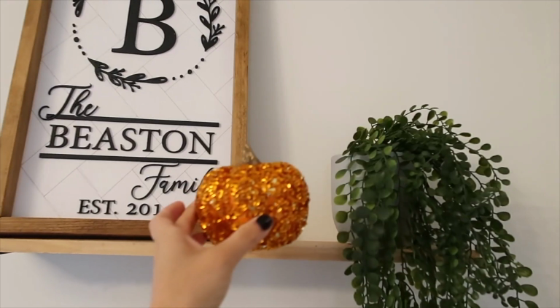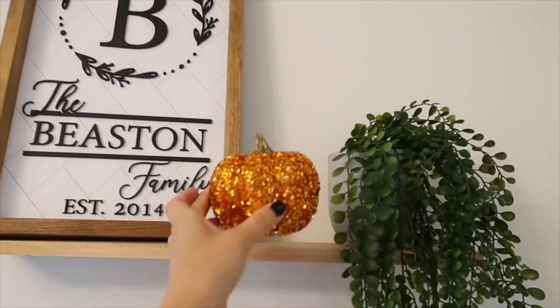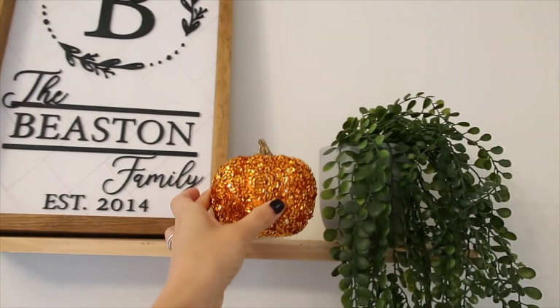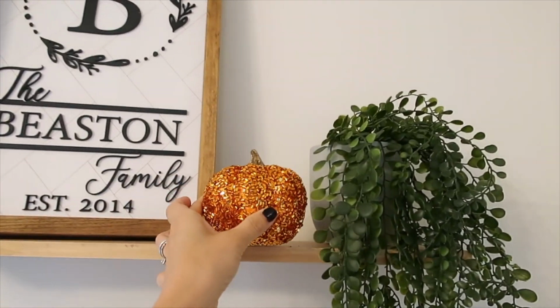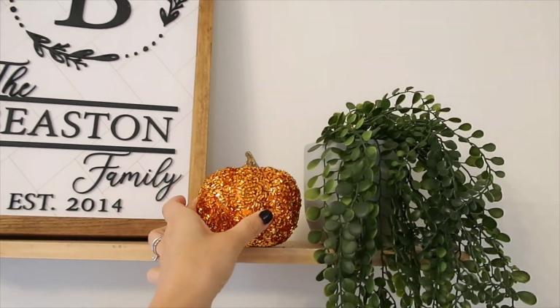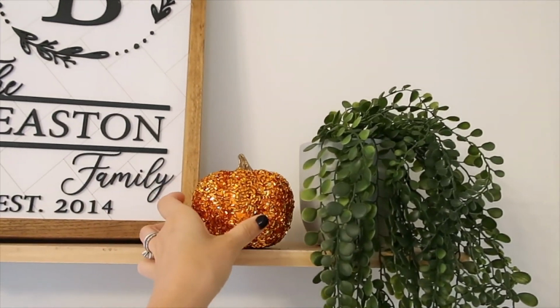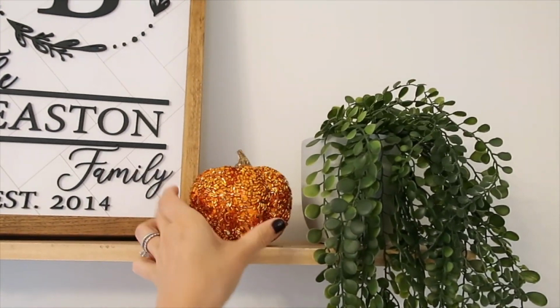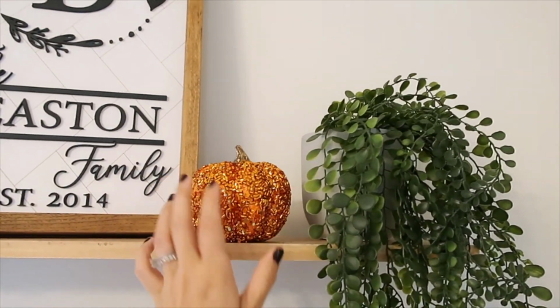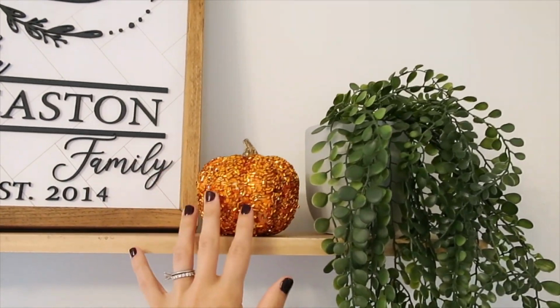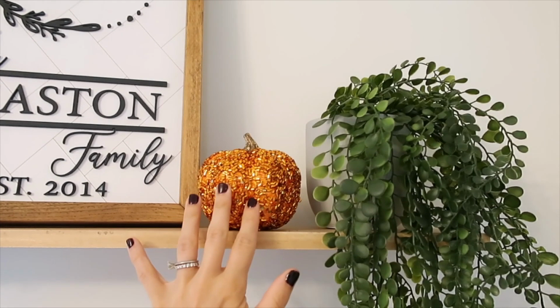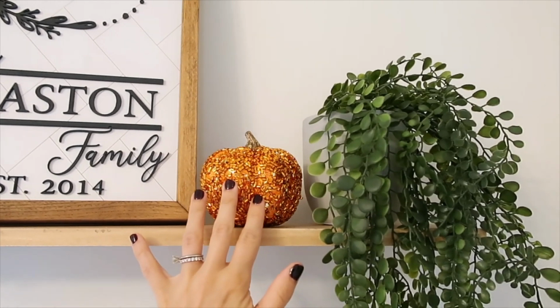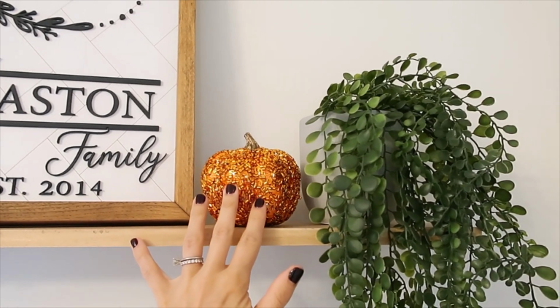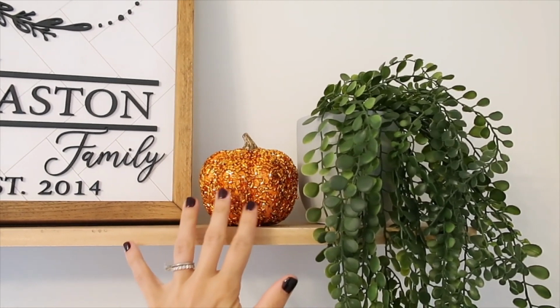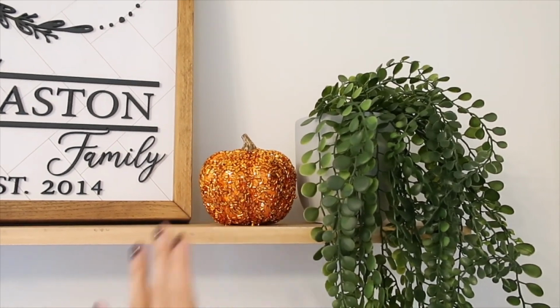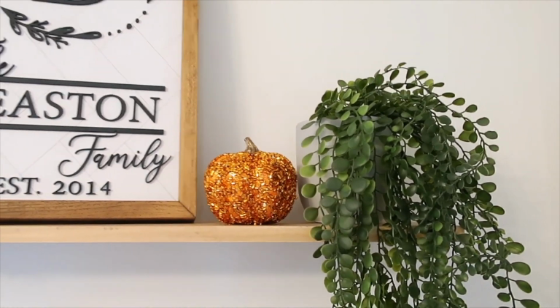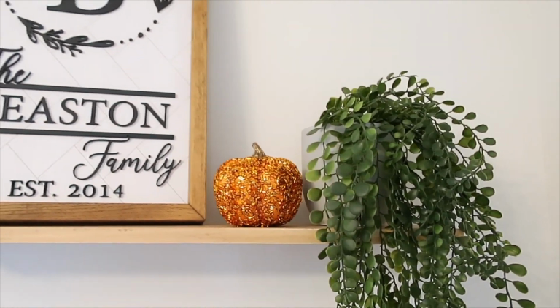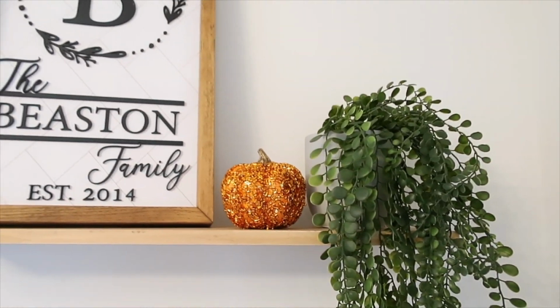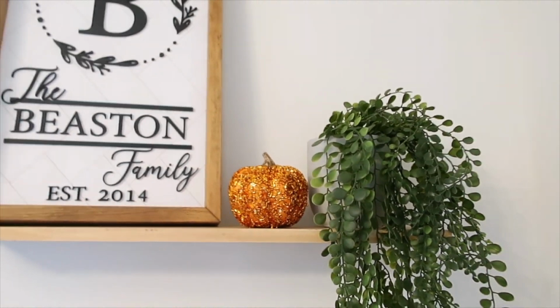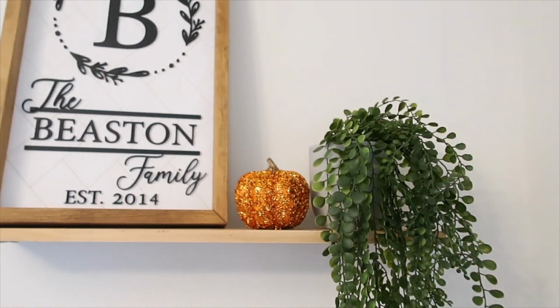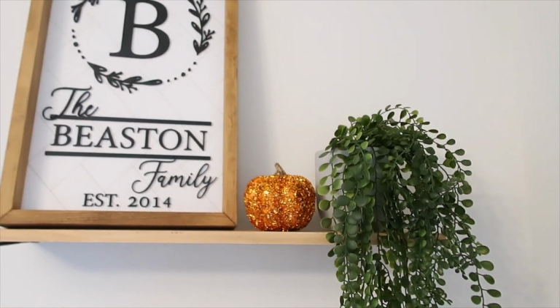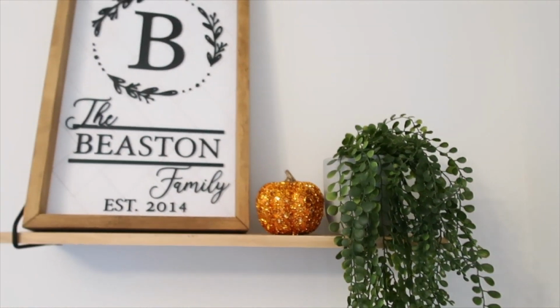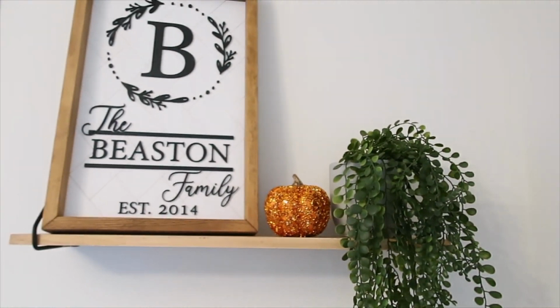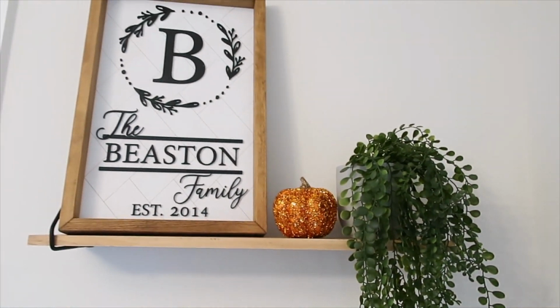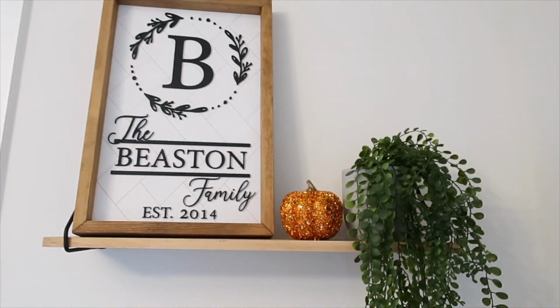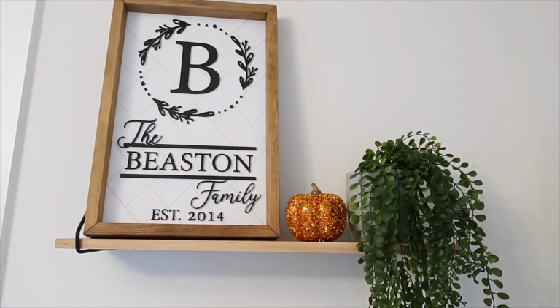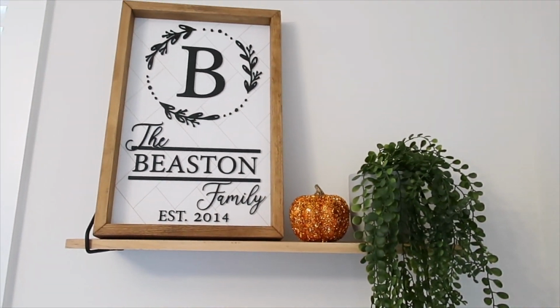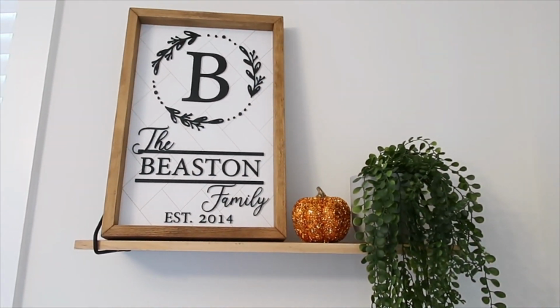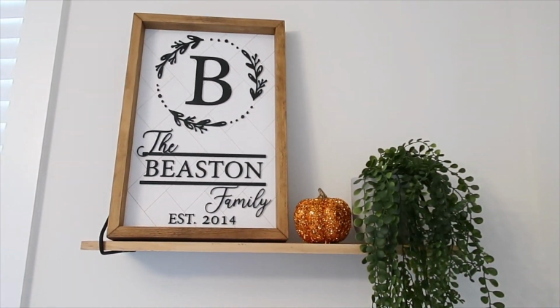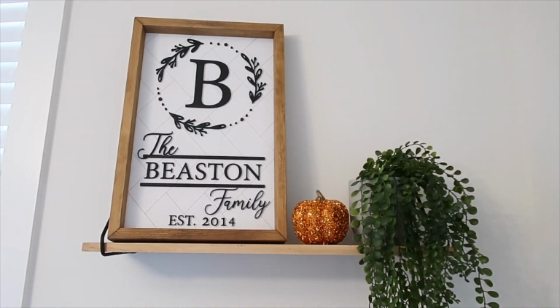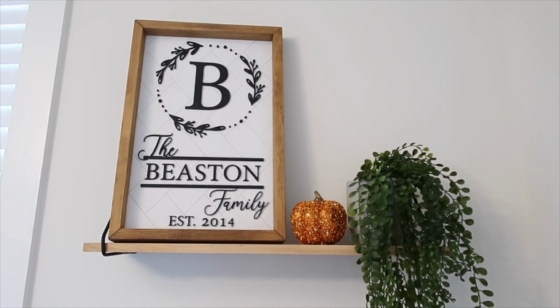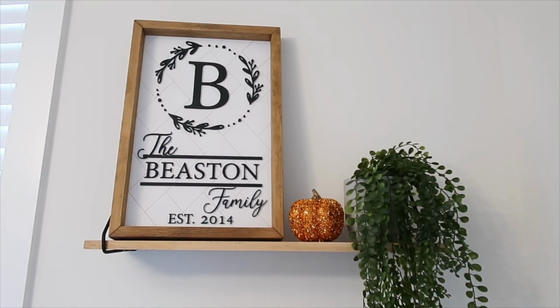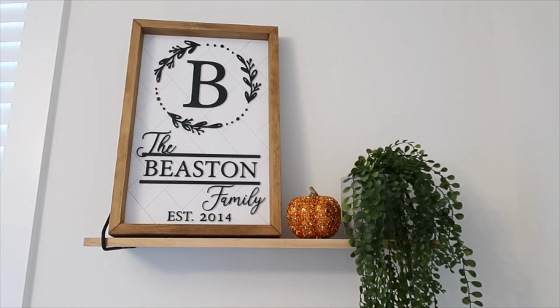This cute little pumpkin is from Dollar Tree. I love that little sequin pumpkin — it brings me so much joy.